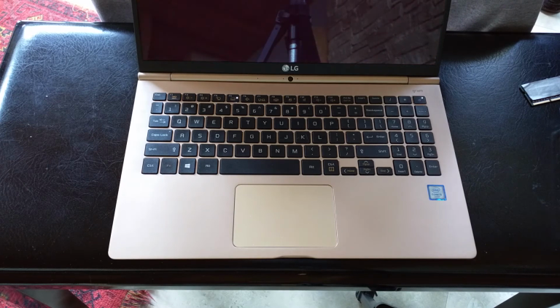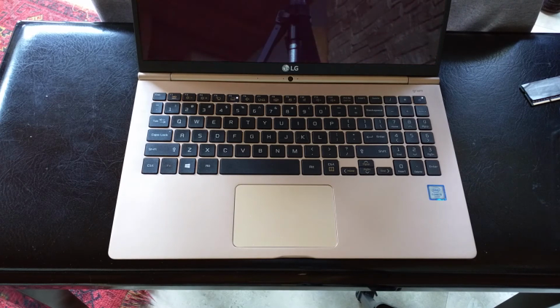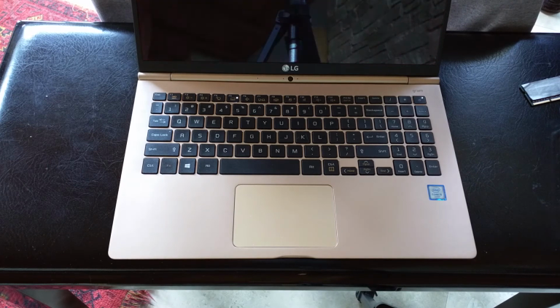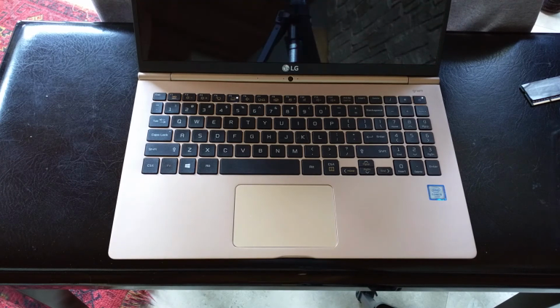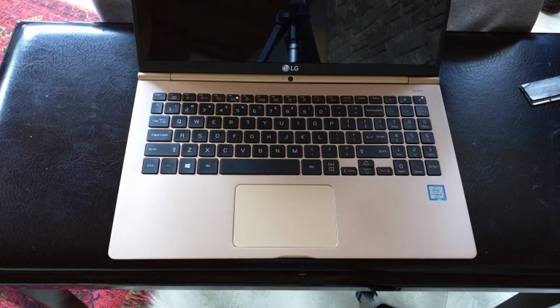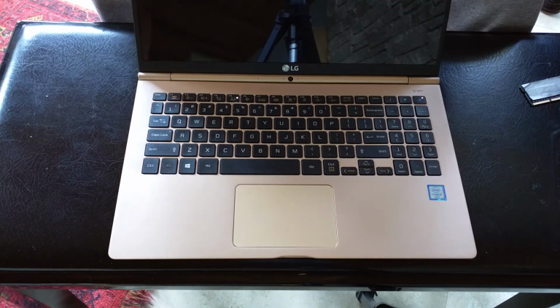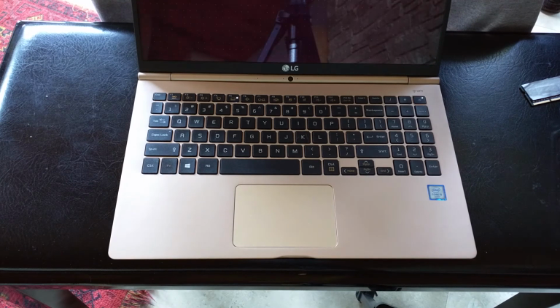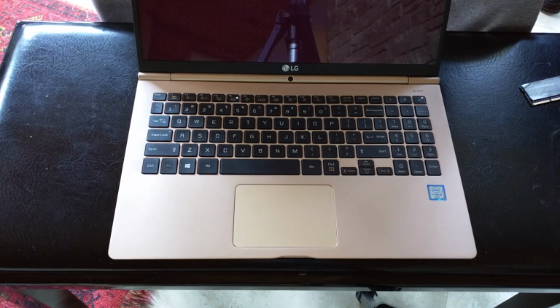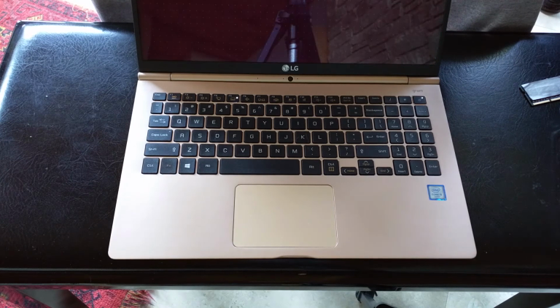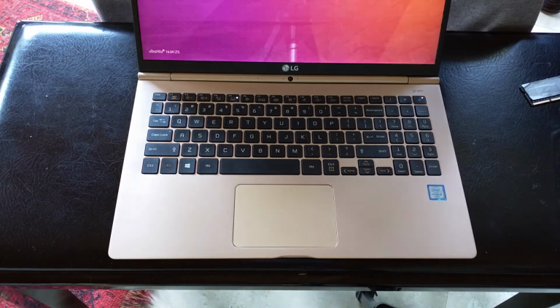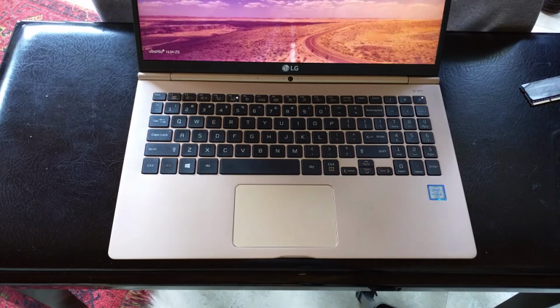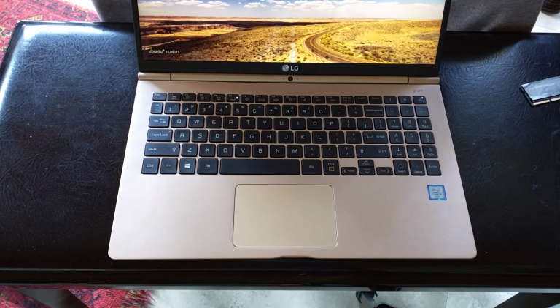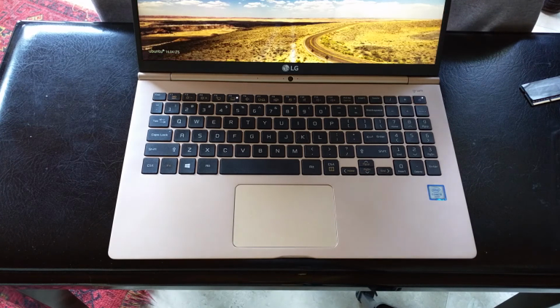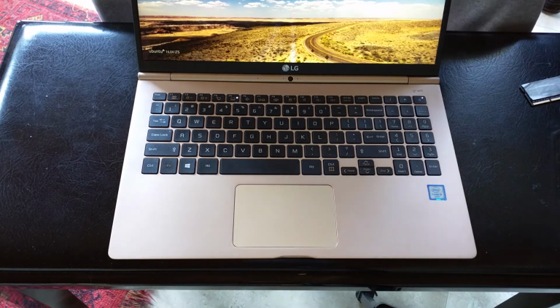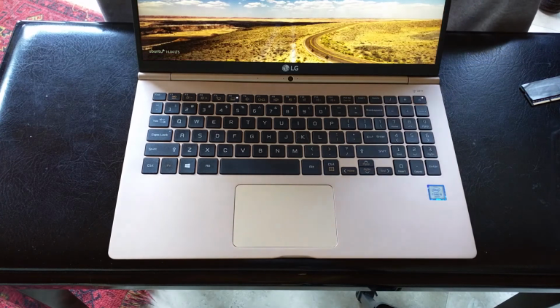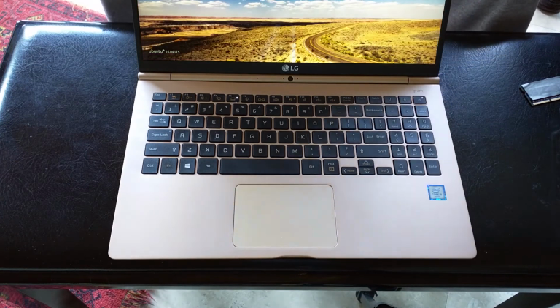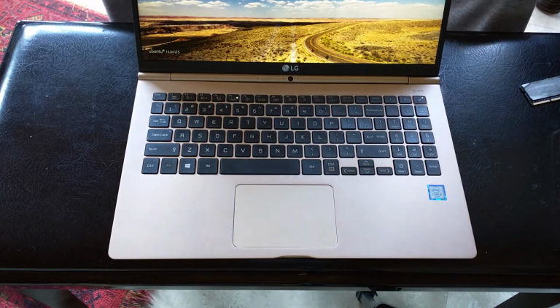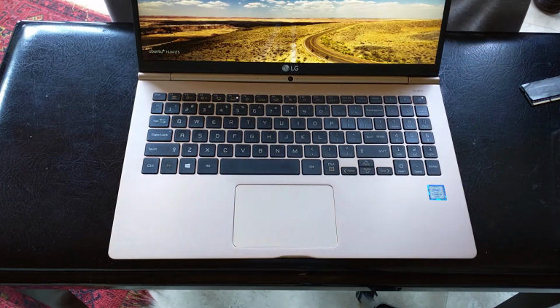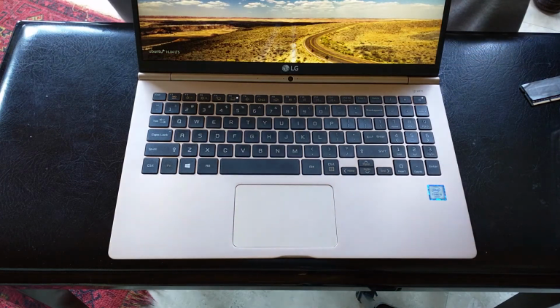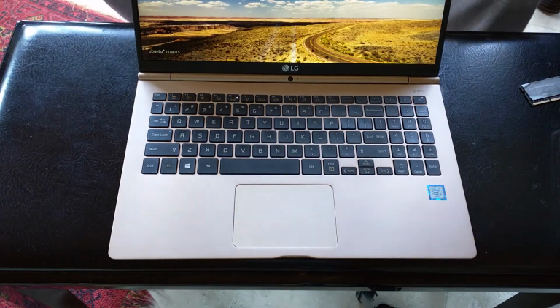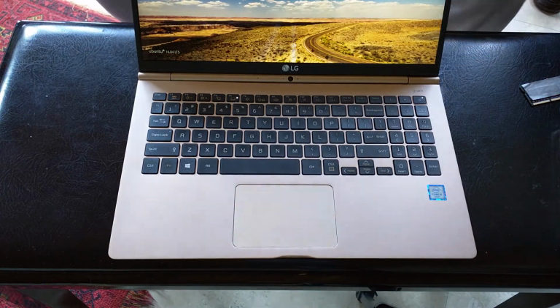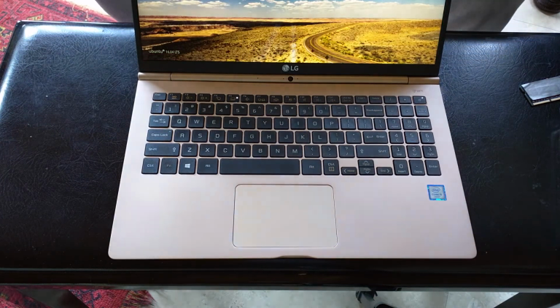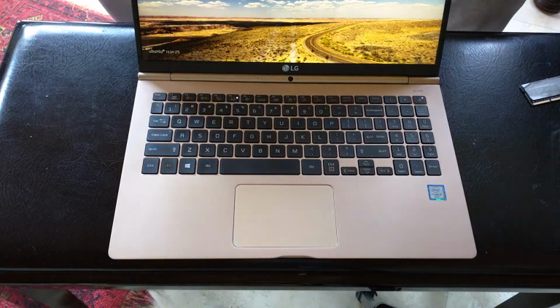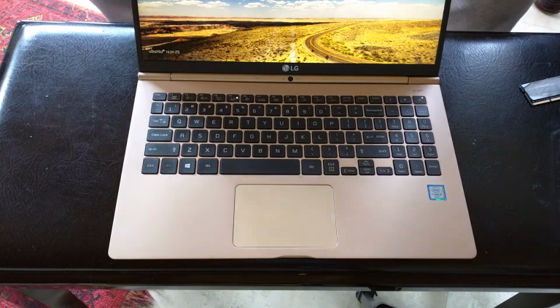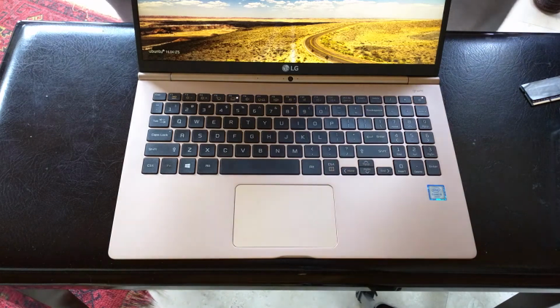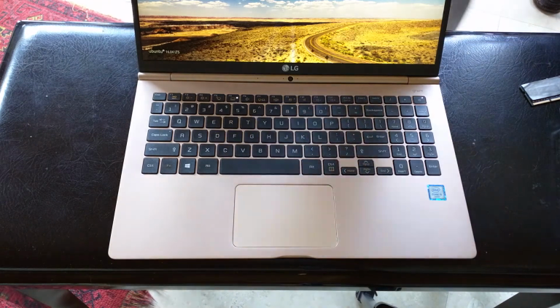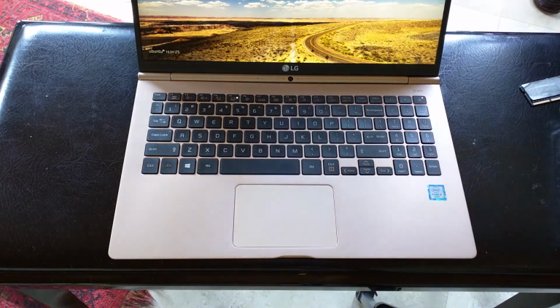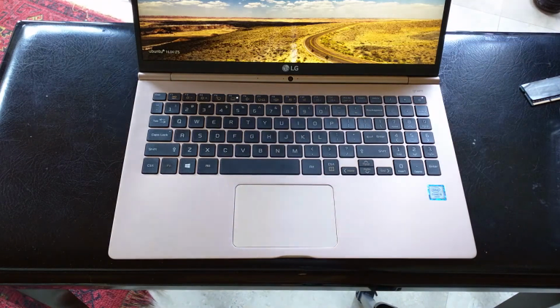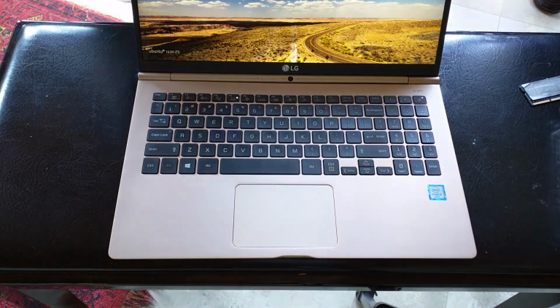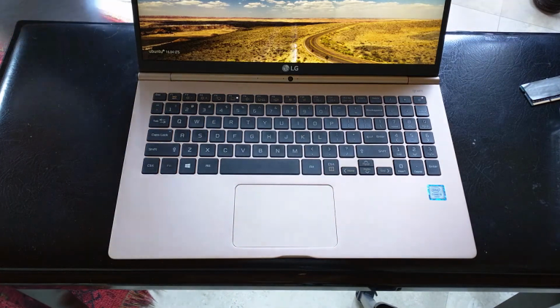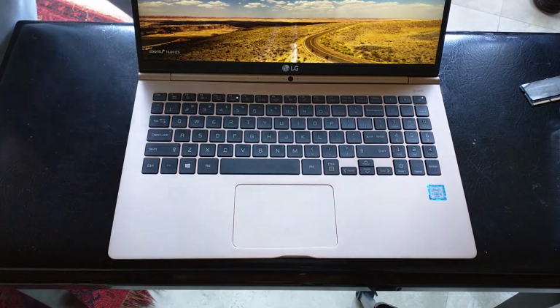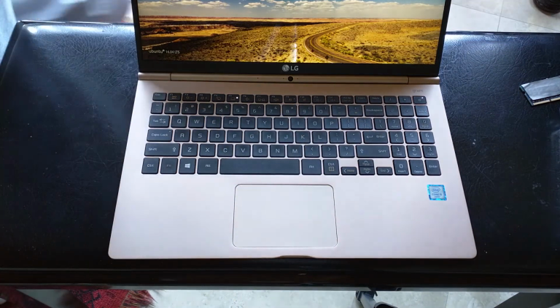And there's our Linux boot screen. 16 gigs.